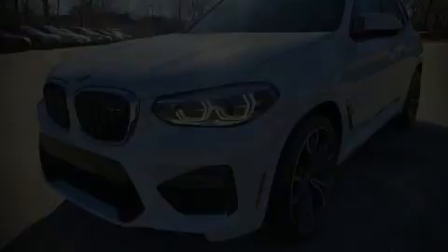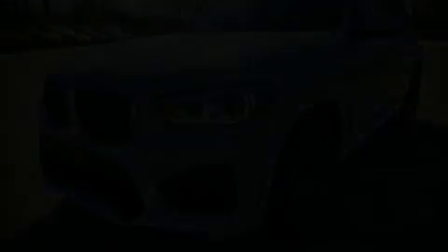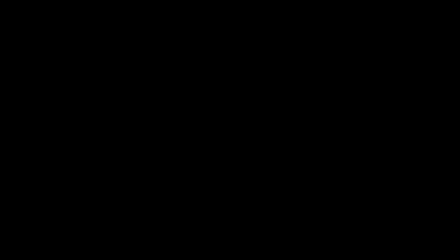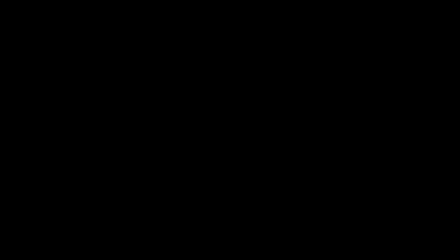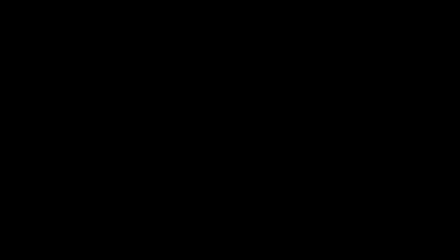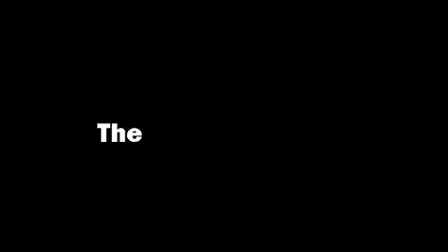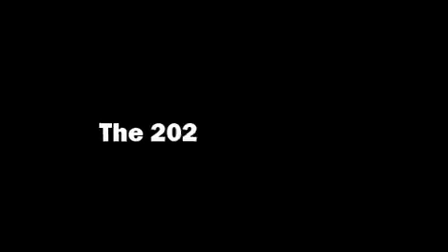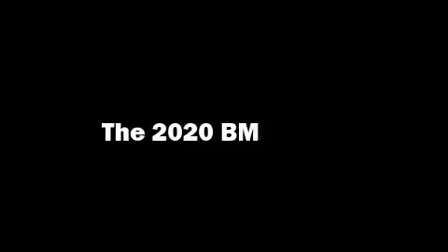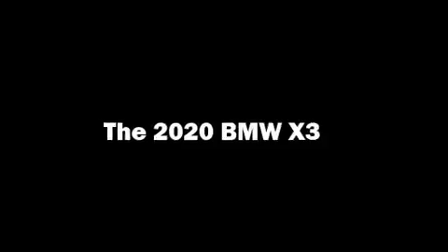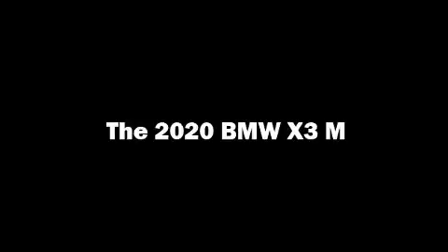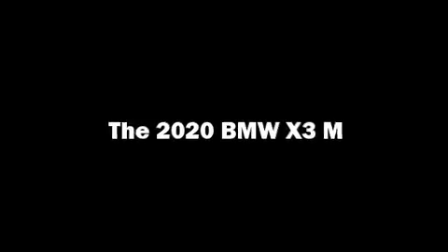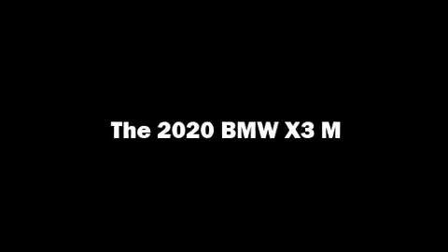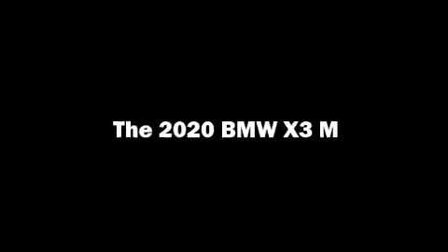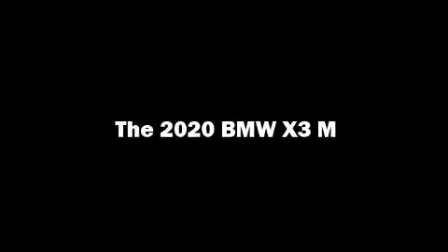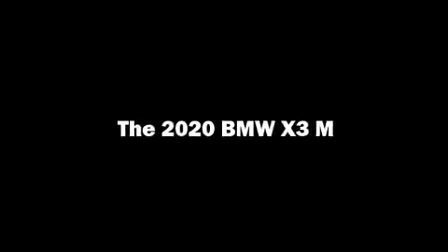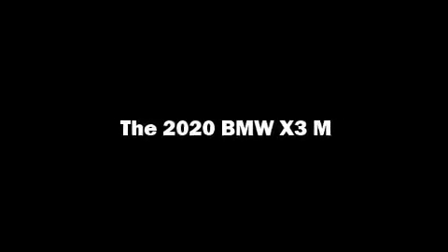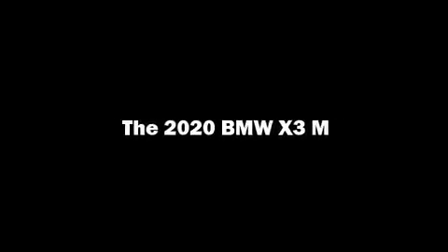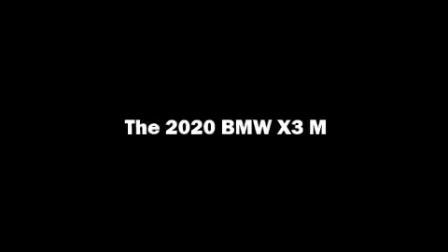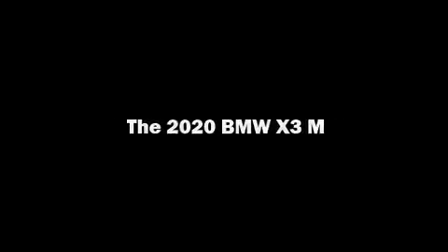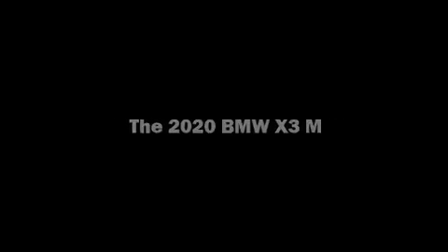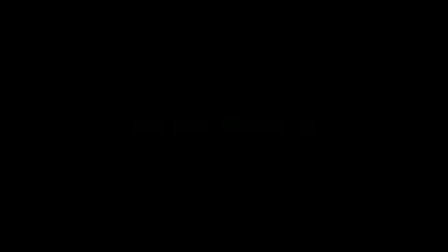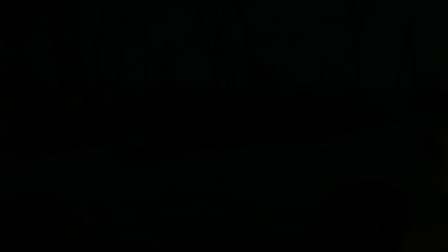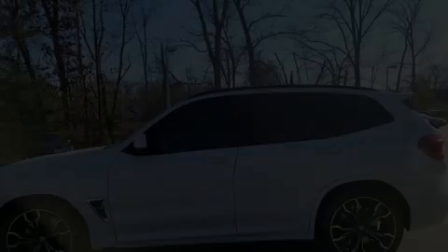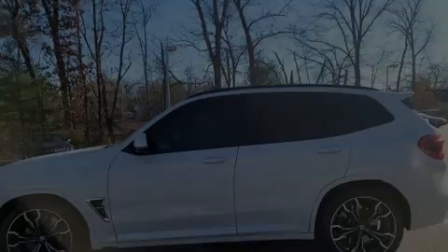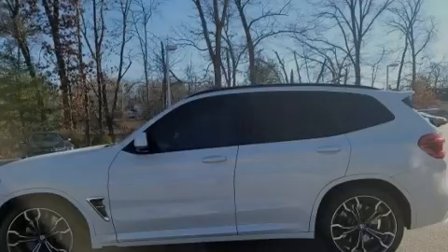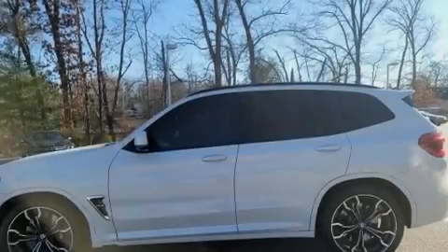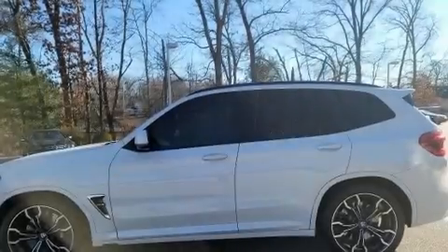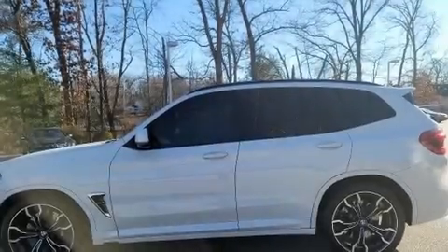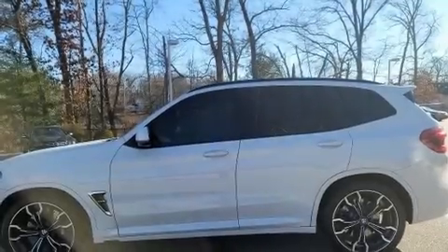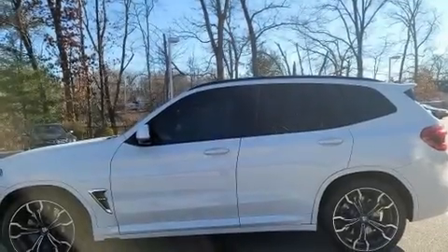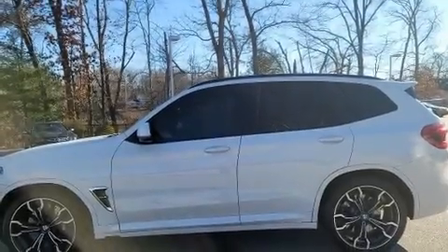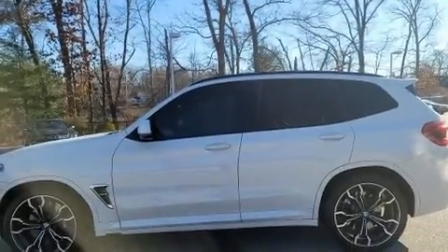With just over 15,000 miles on the odometer, this is an excellent vehicle at an affordable price.